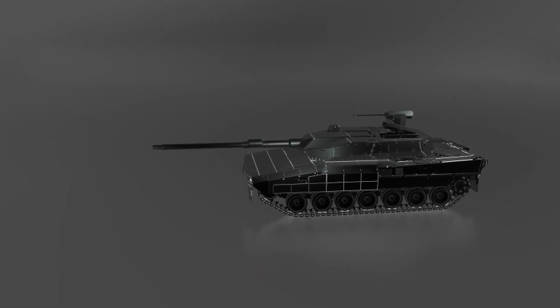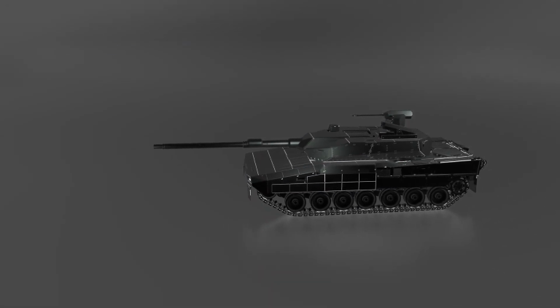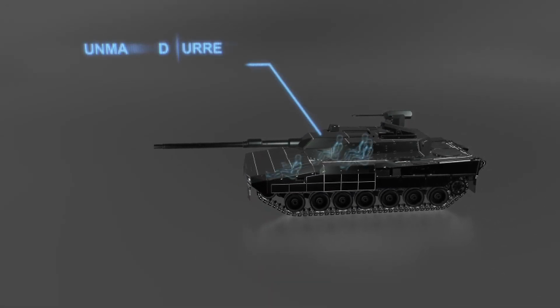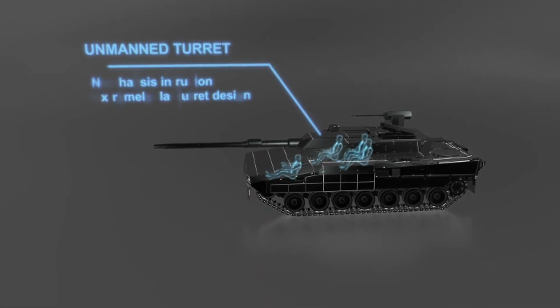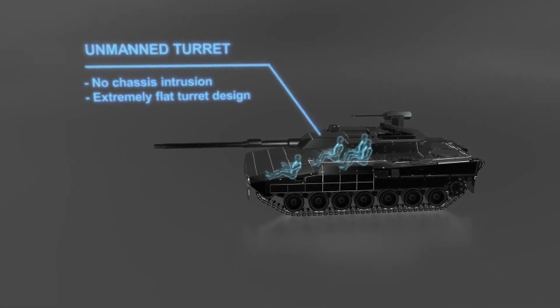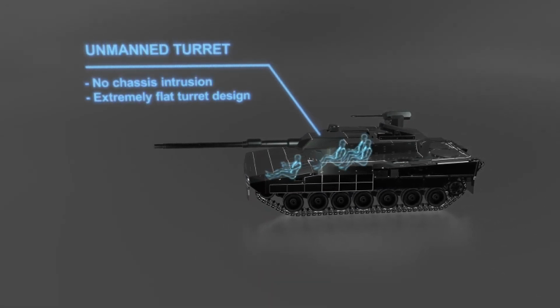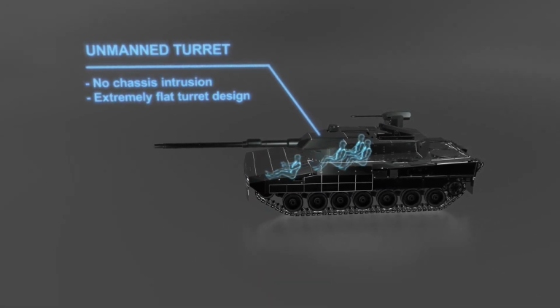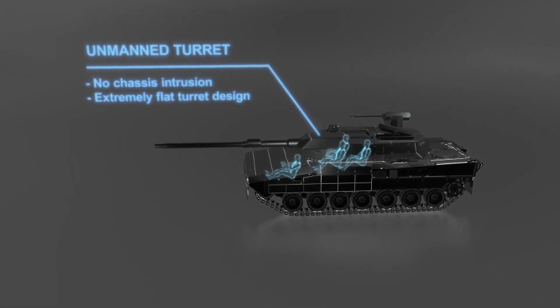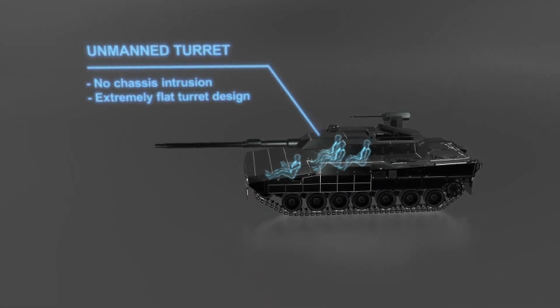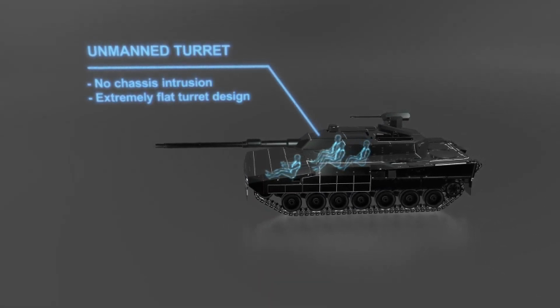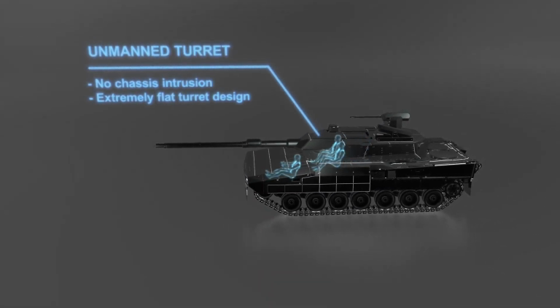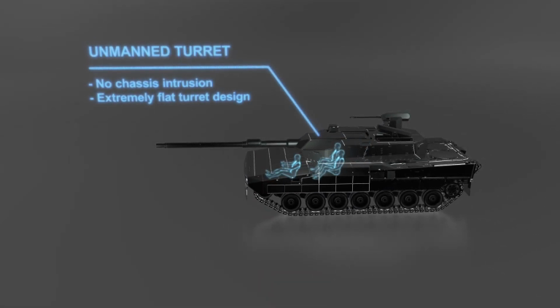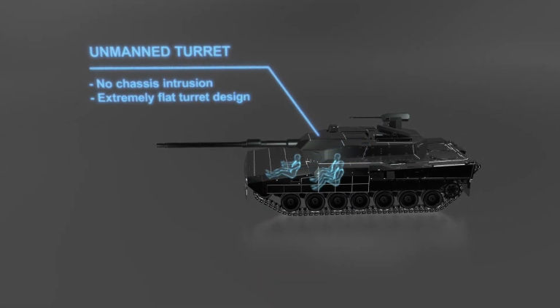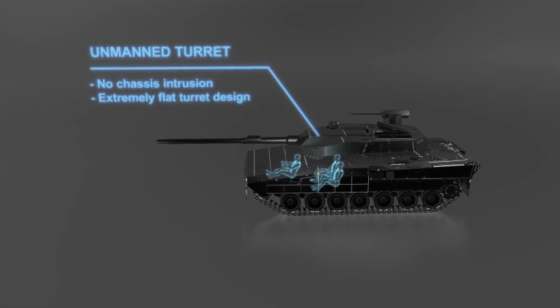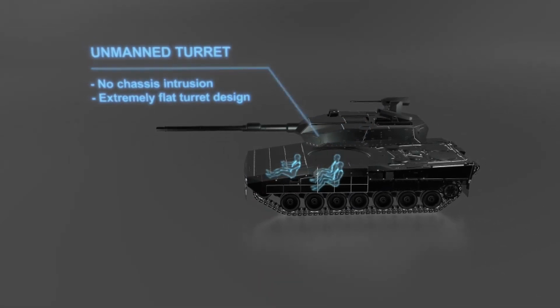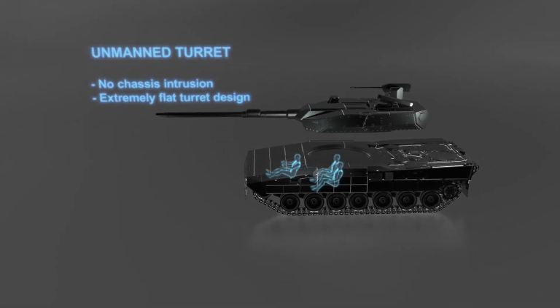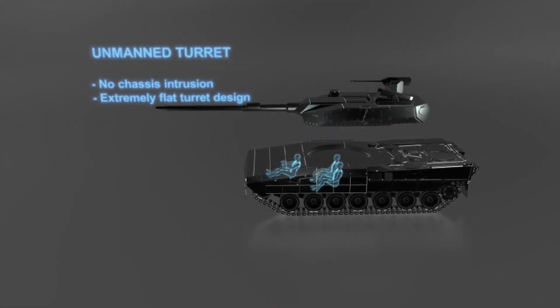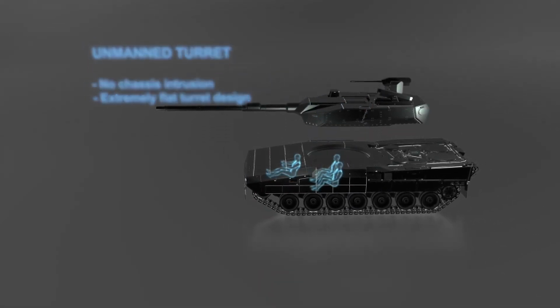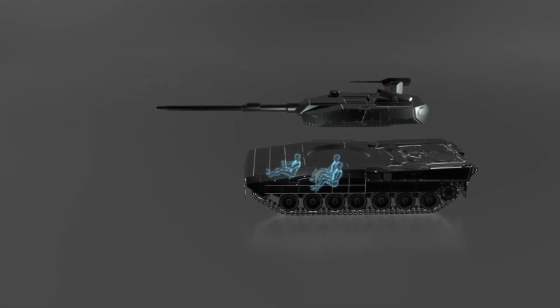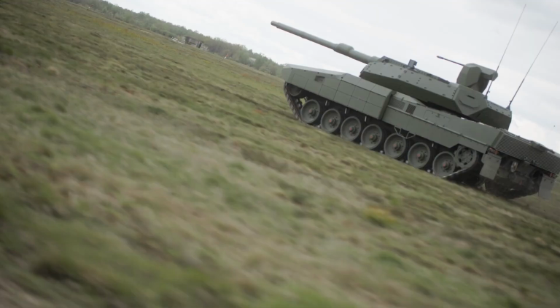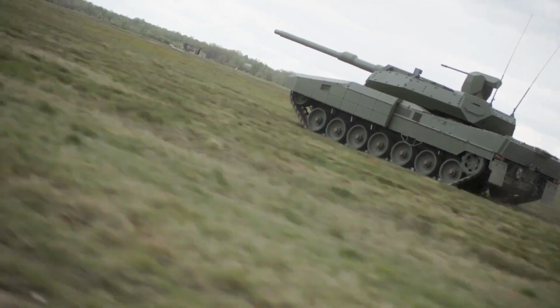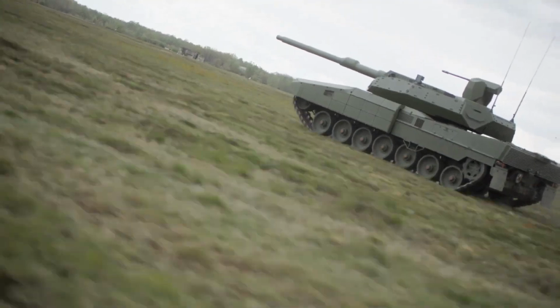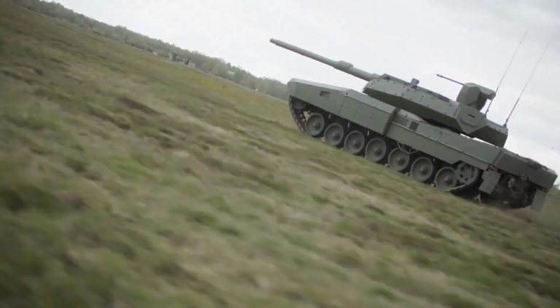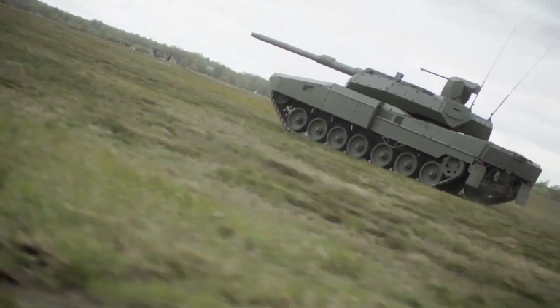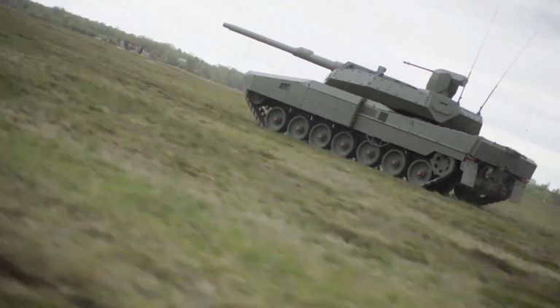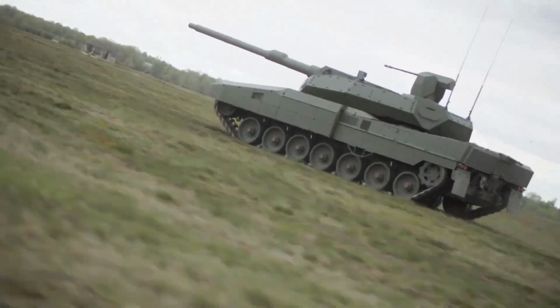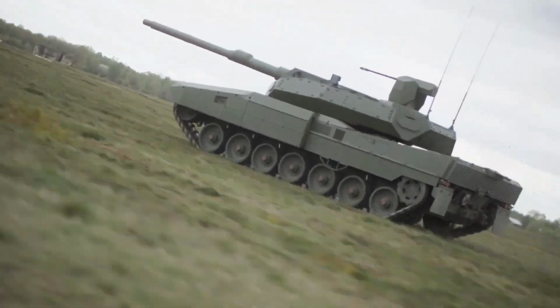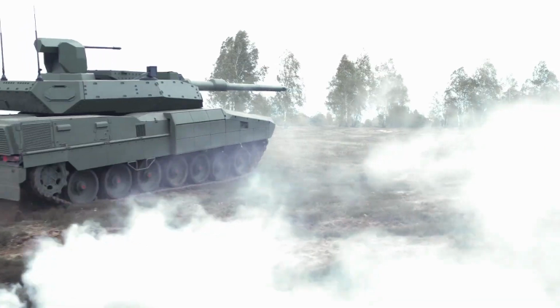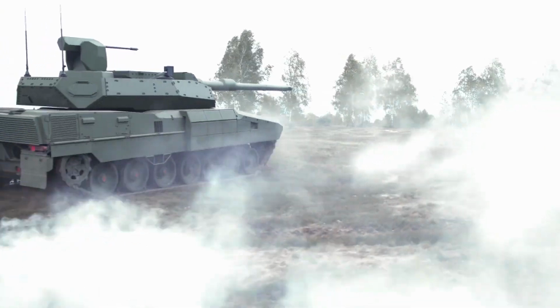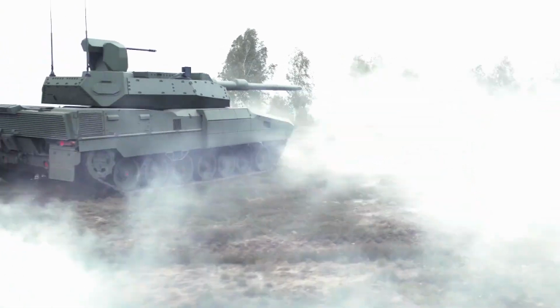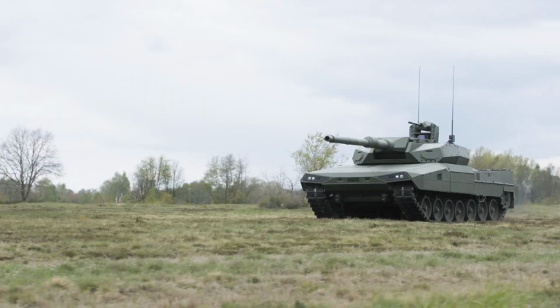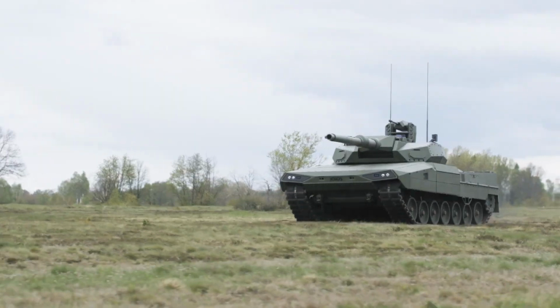With its sensors and AI, this tank could, in theory, decide when to fire on its own — but for now it still awaits human command.